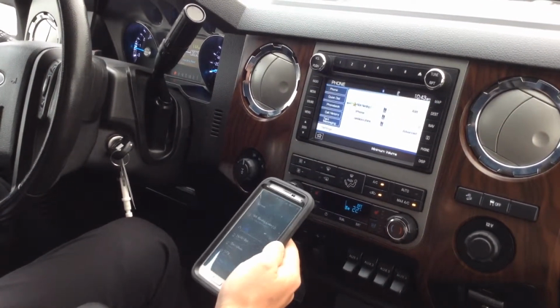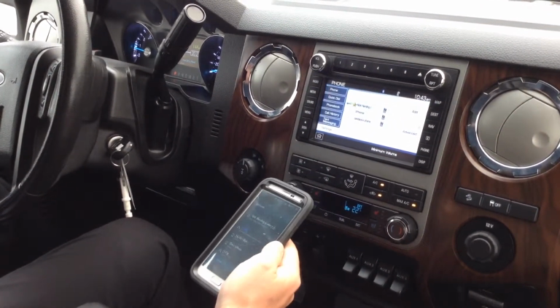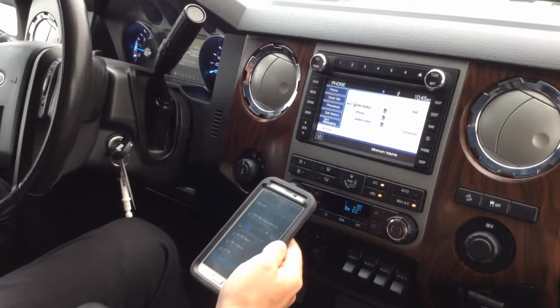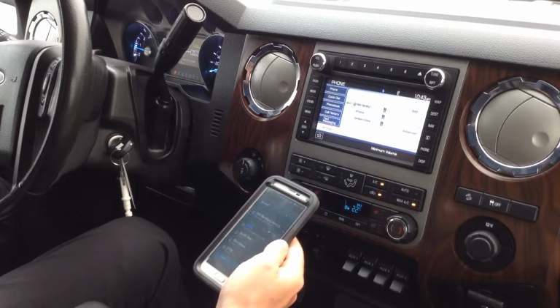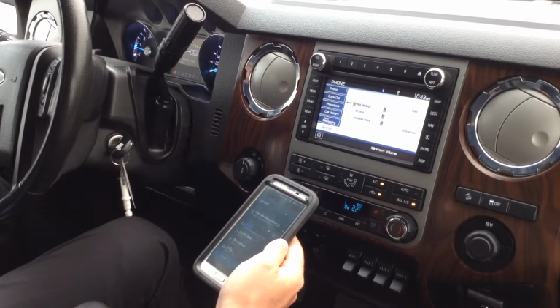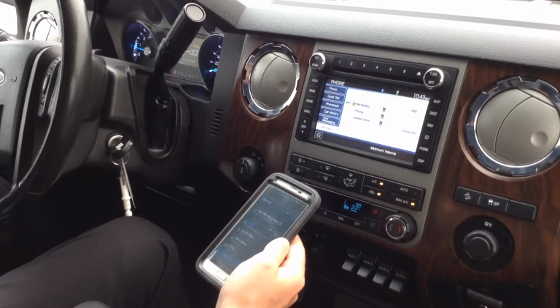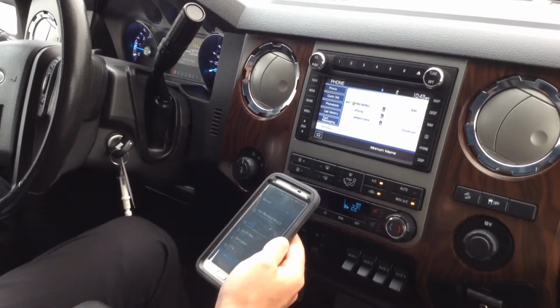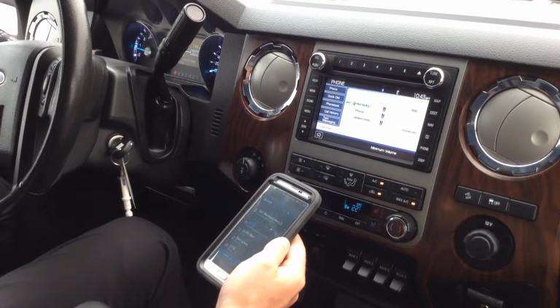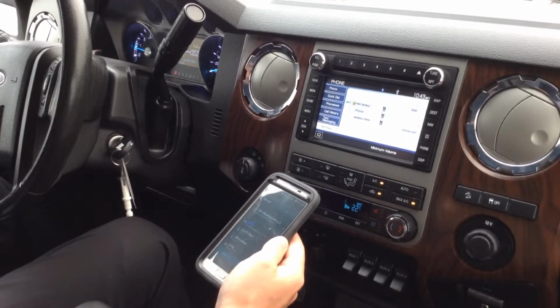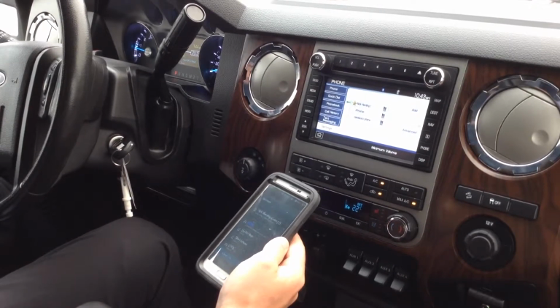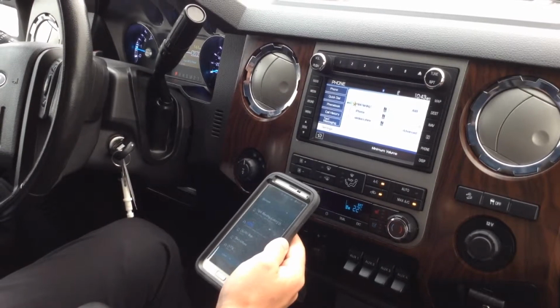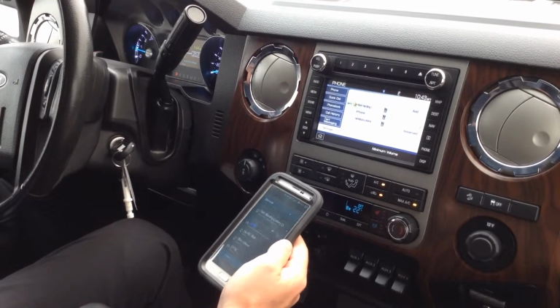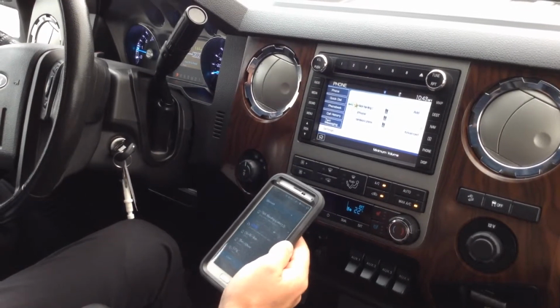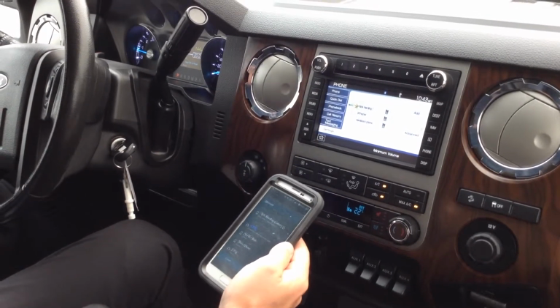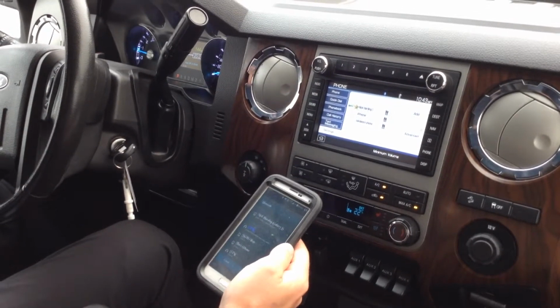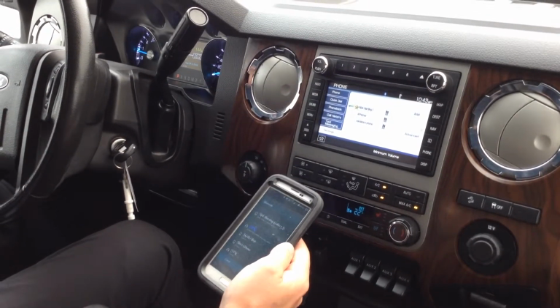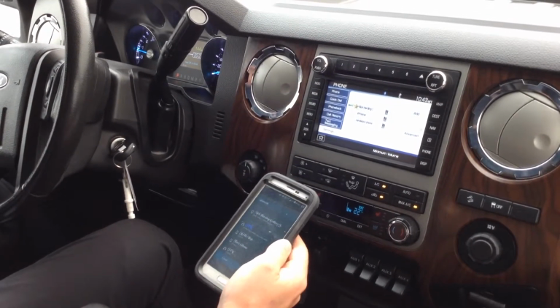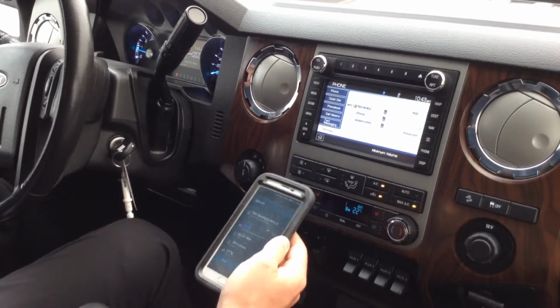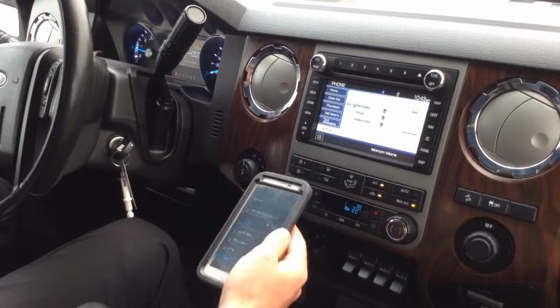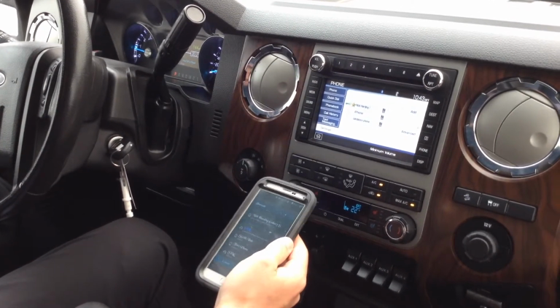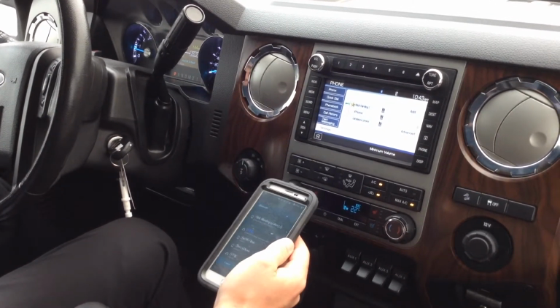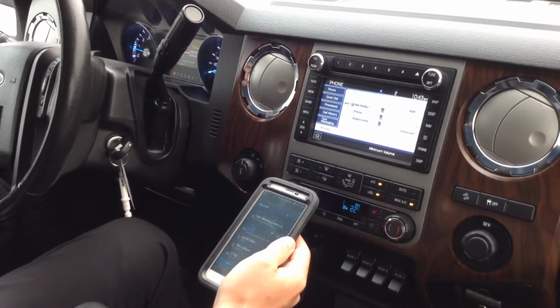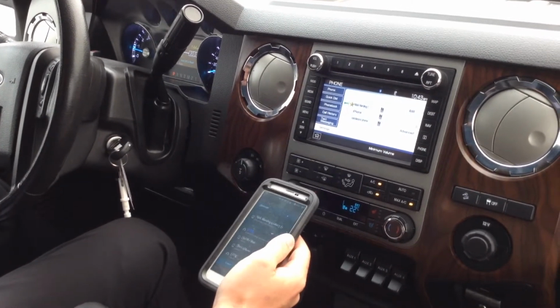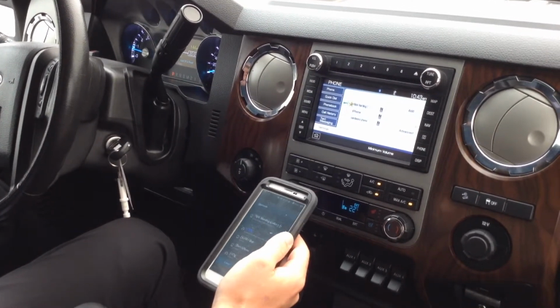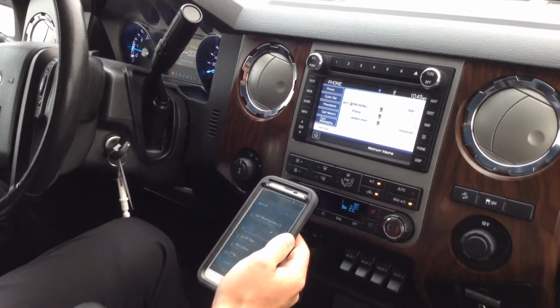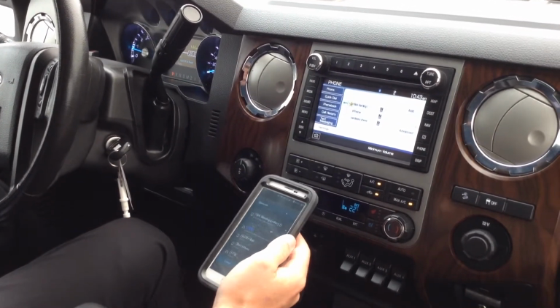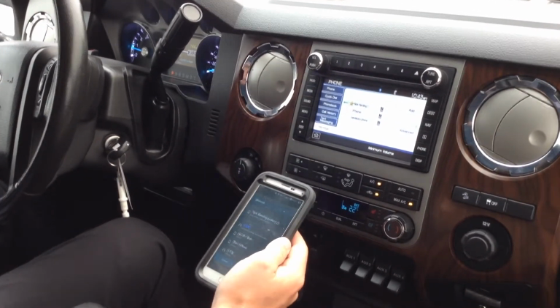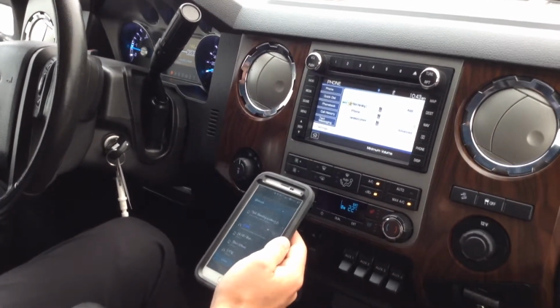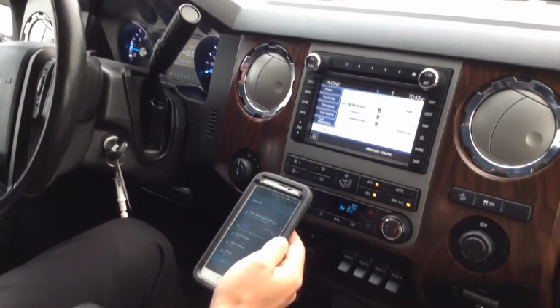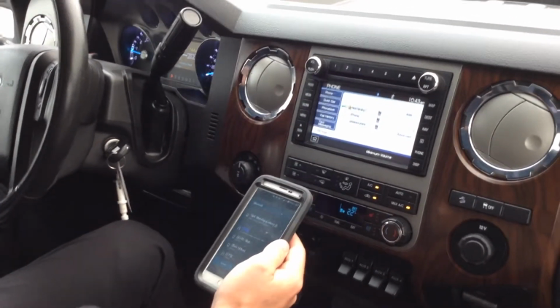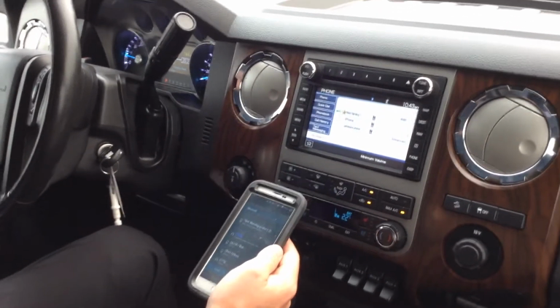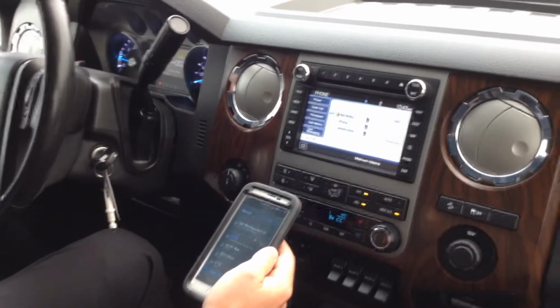Now that your phone book is downloaded and you're connected through Sync, you are fully functional to use your Bluetooth device for your phone. Thank you.